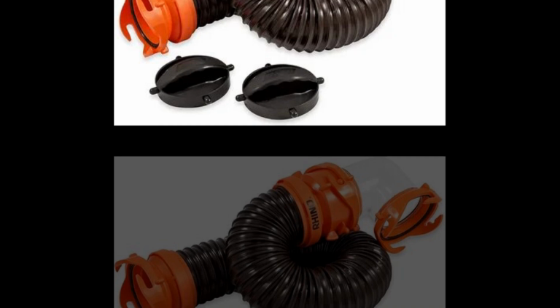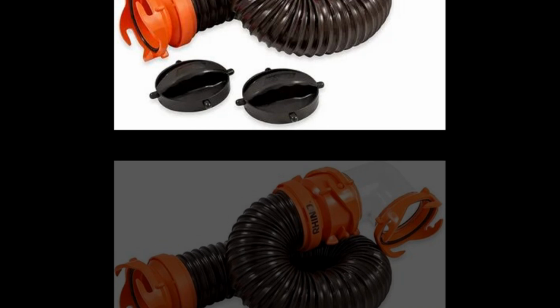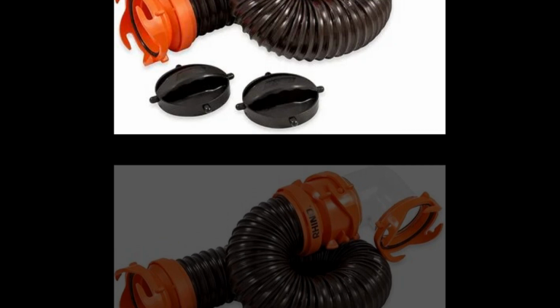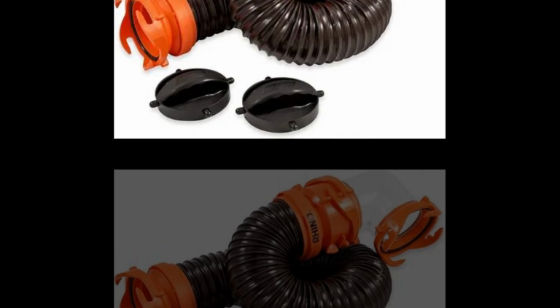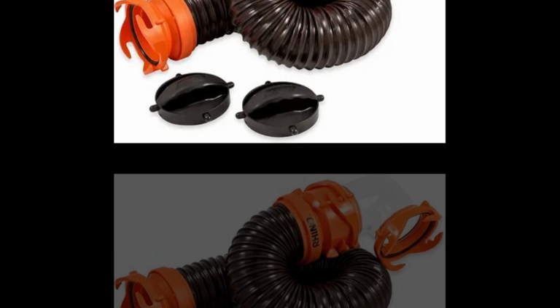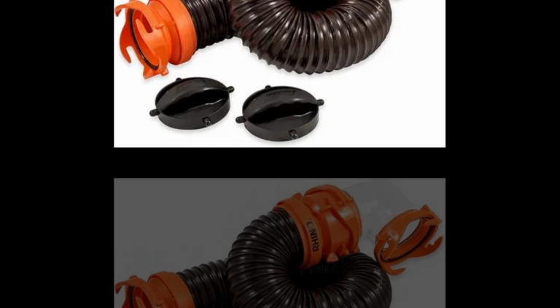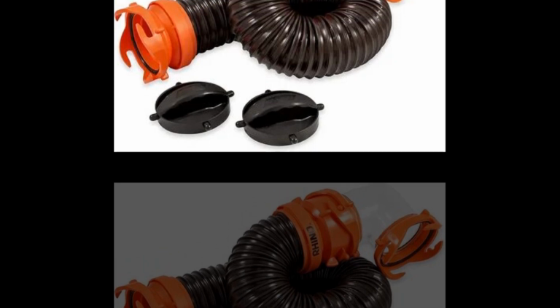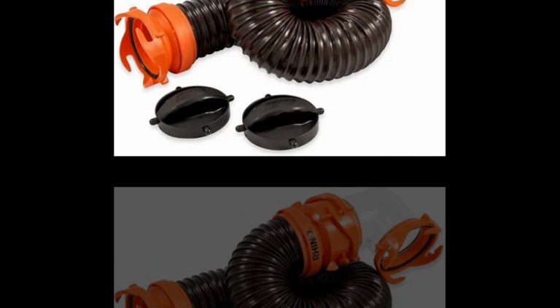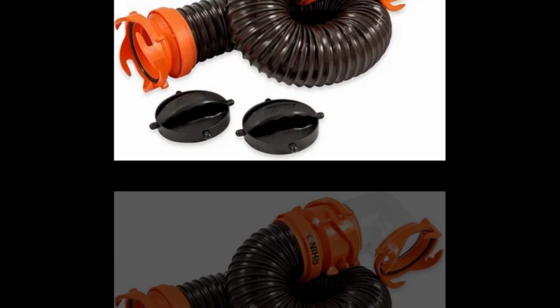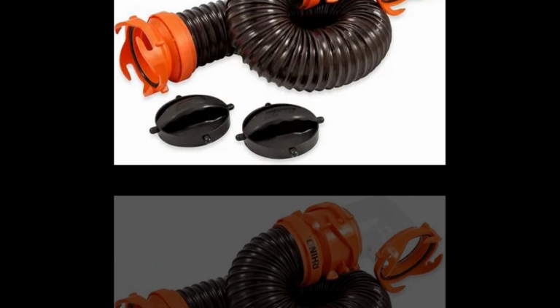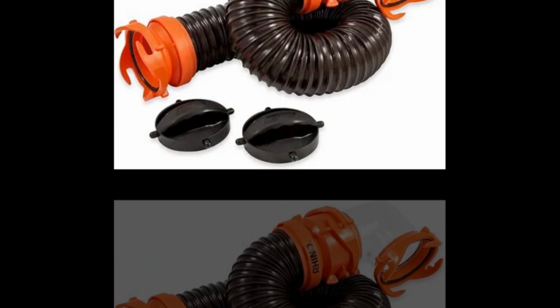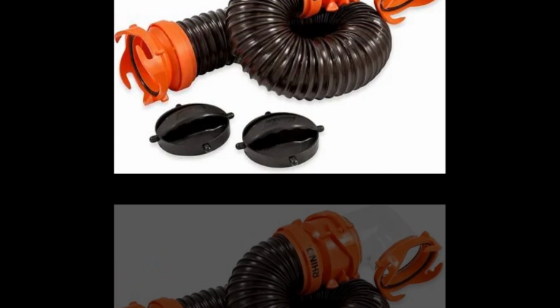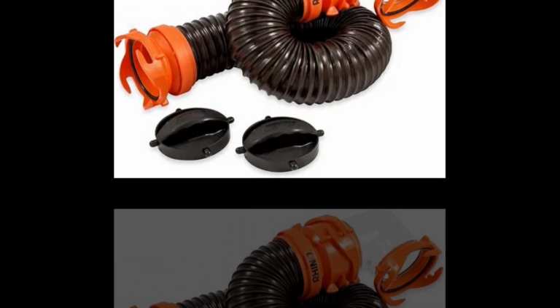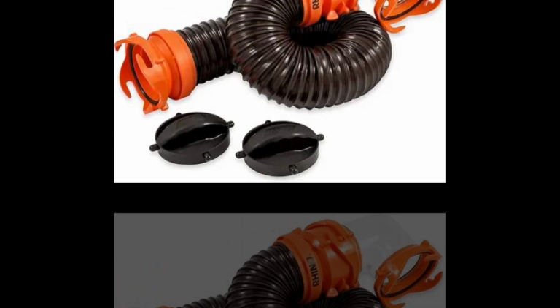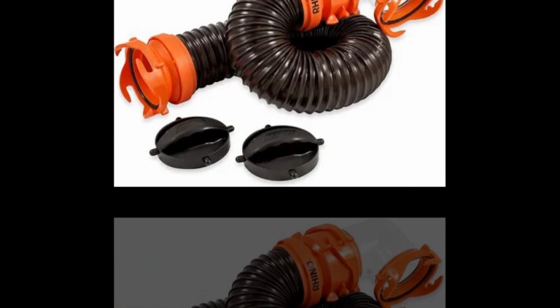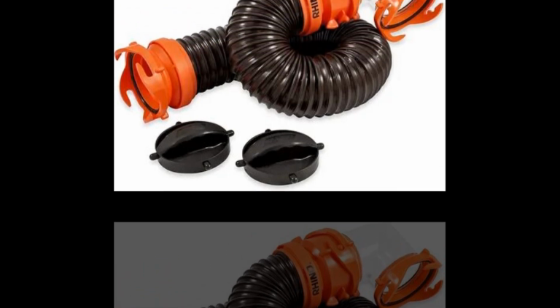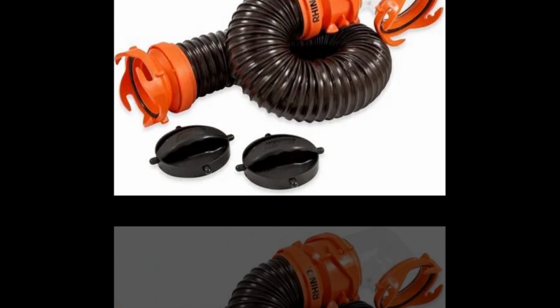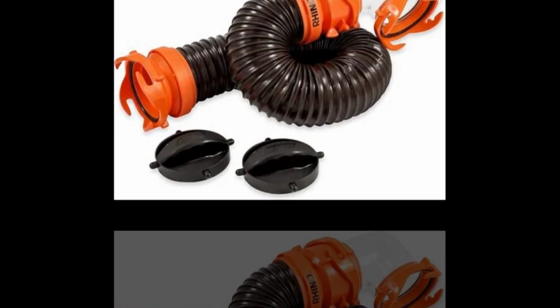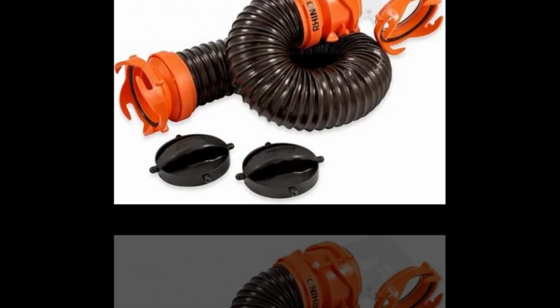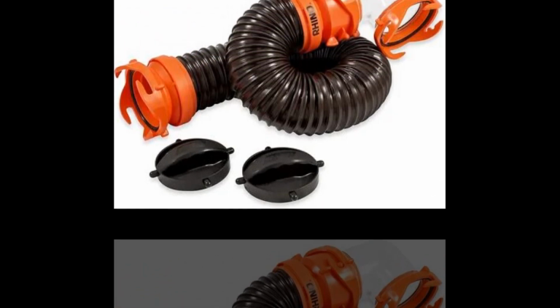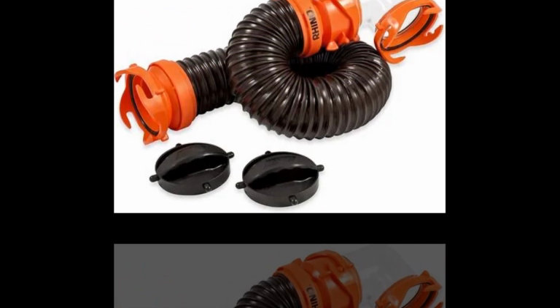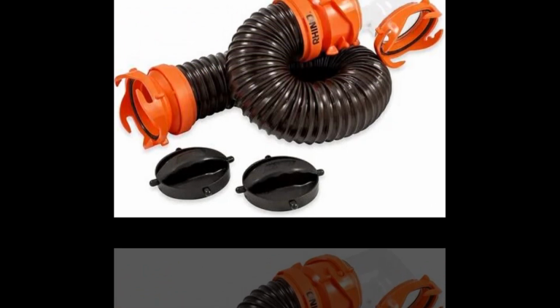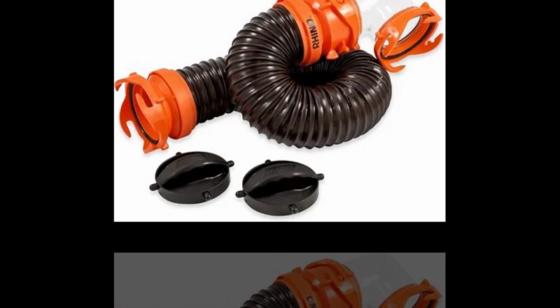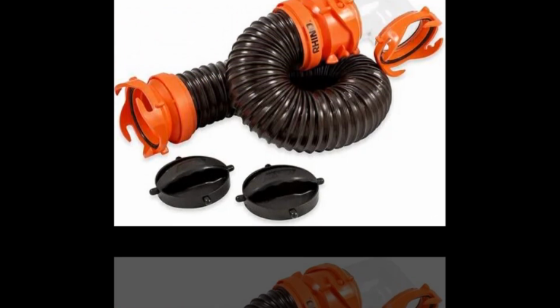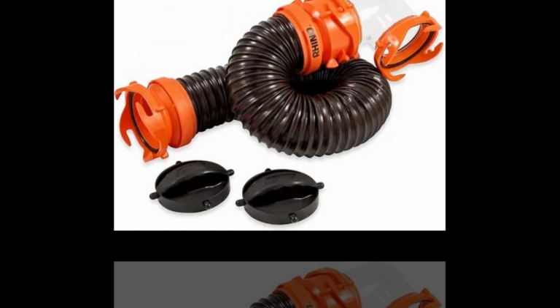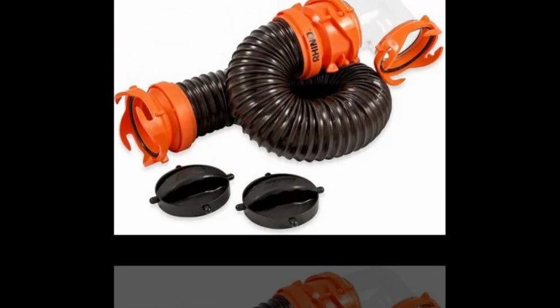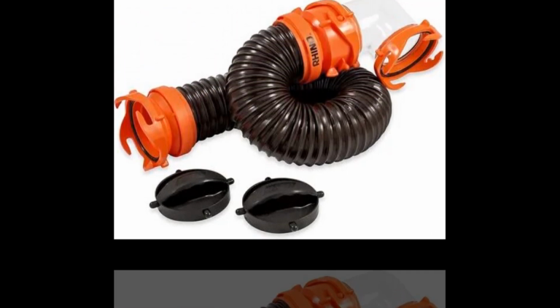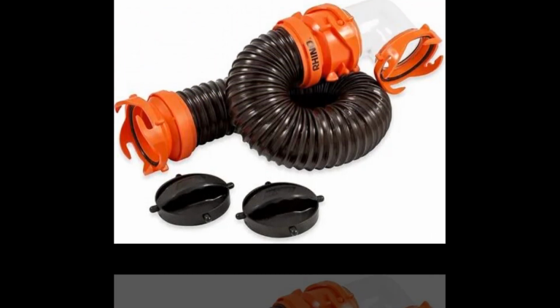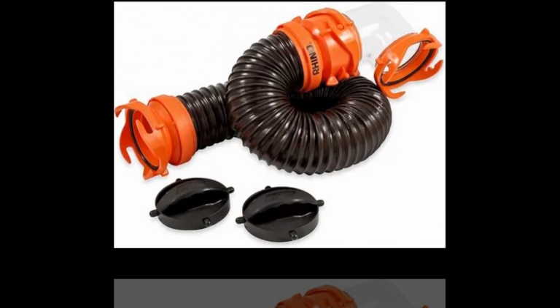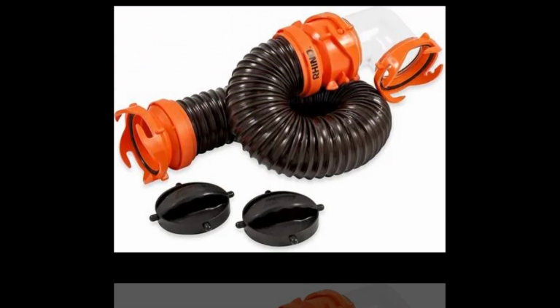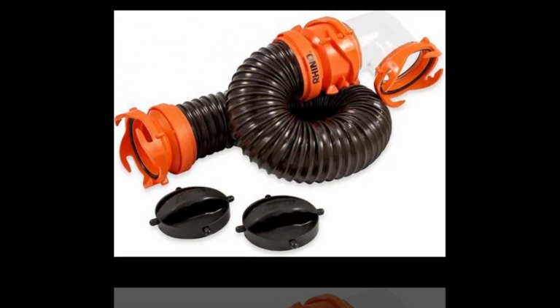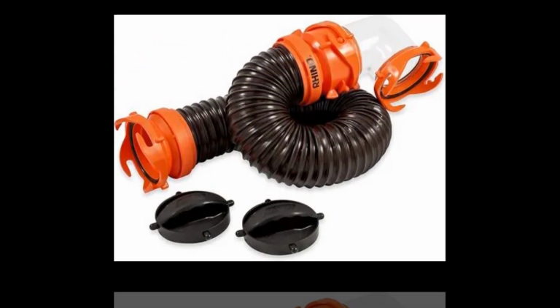Hi, welcome to our YouTube channel. Today we will discuss about the best RV sewer hose kit from Amazon.